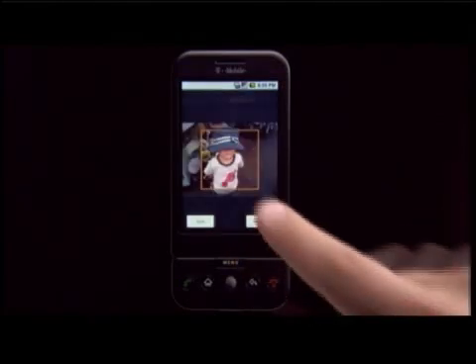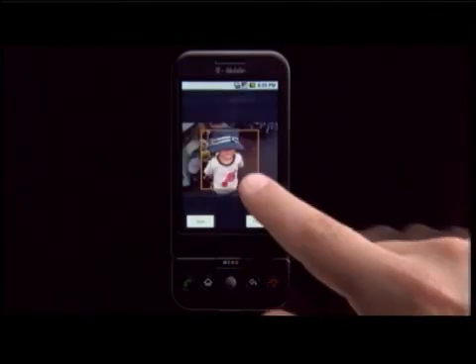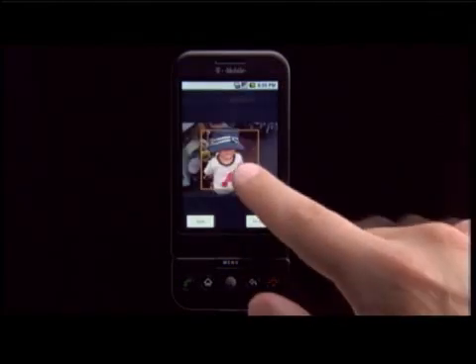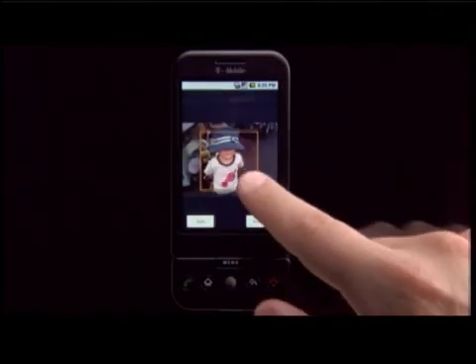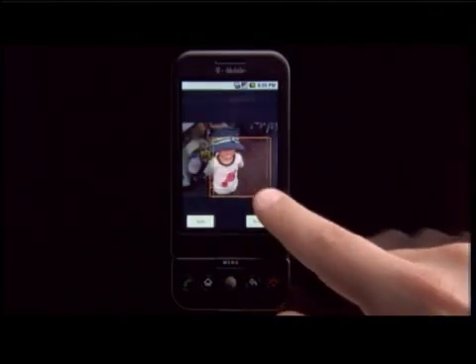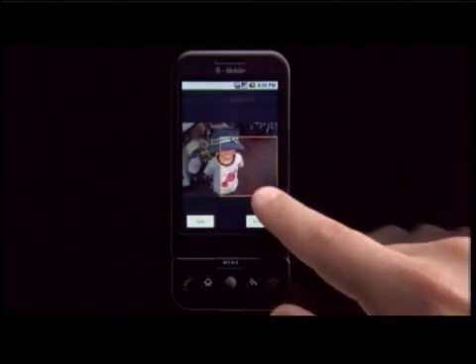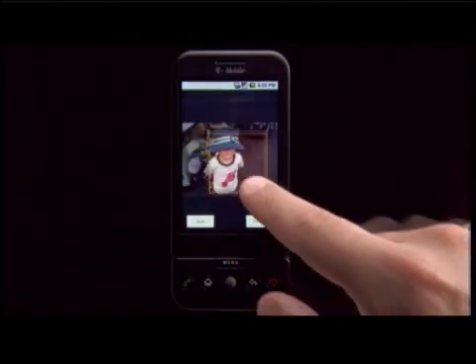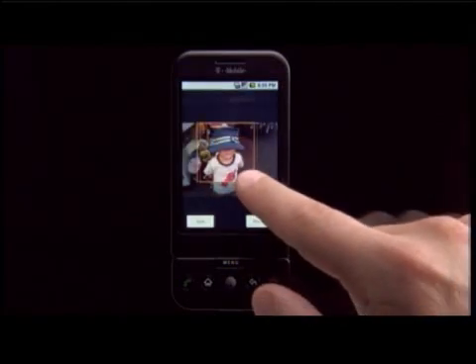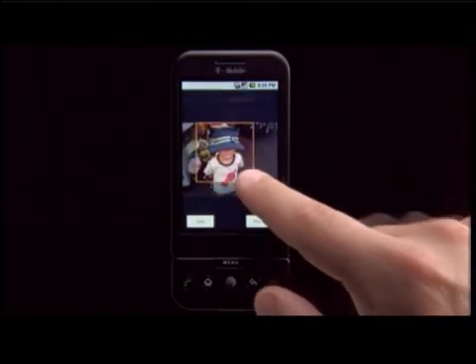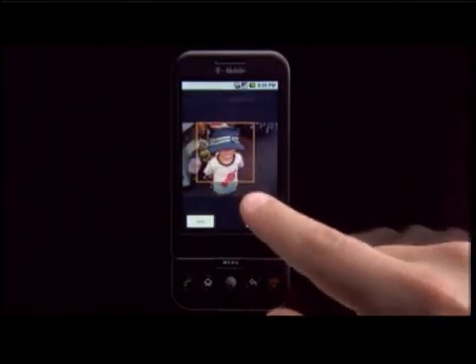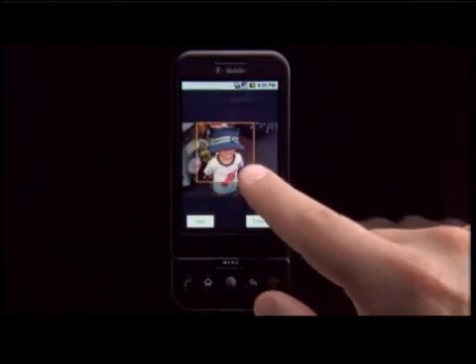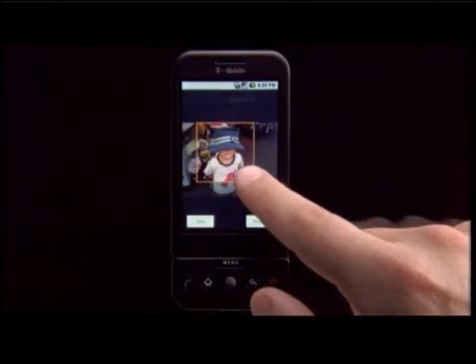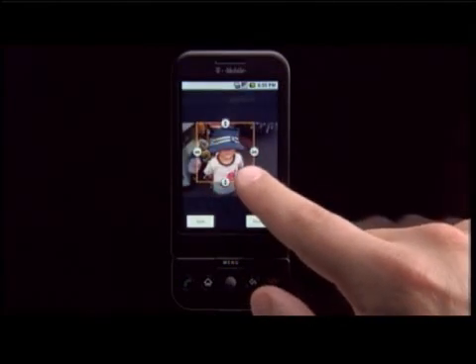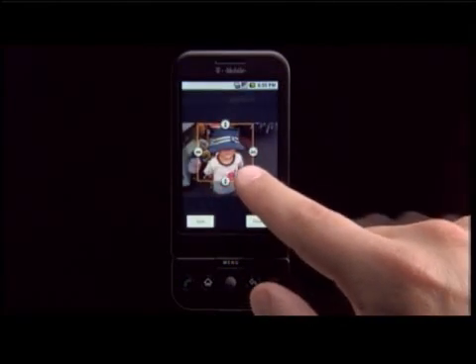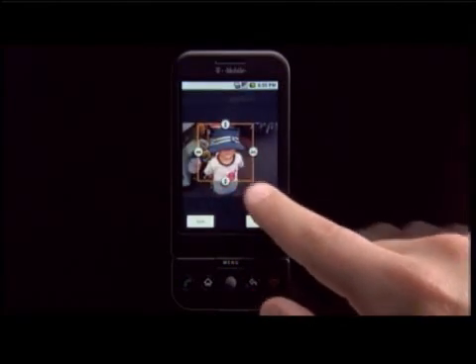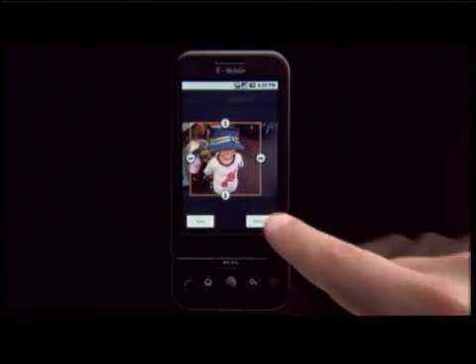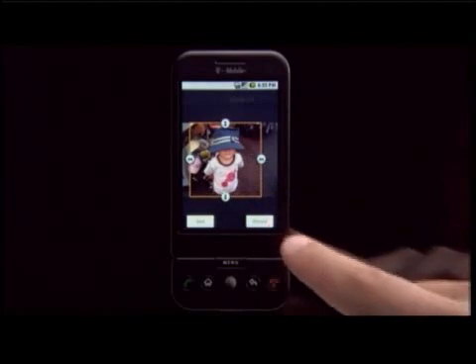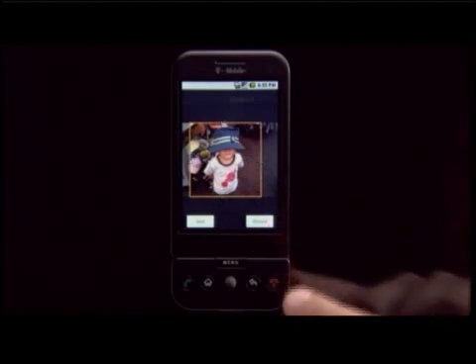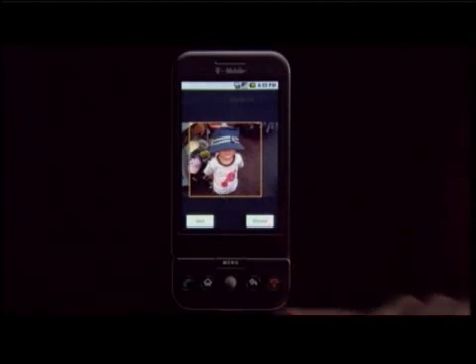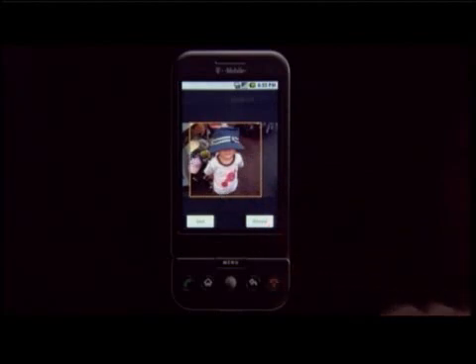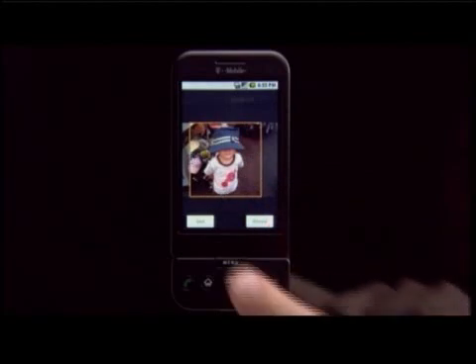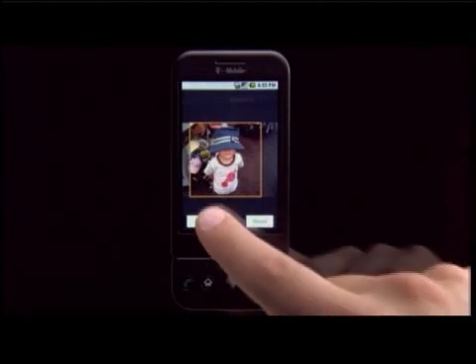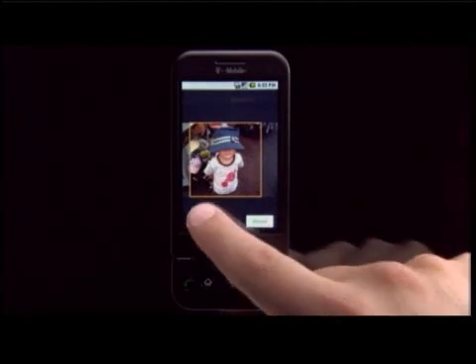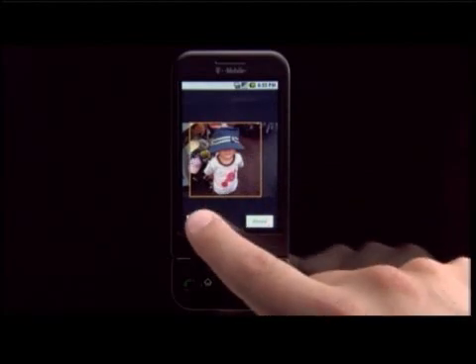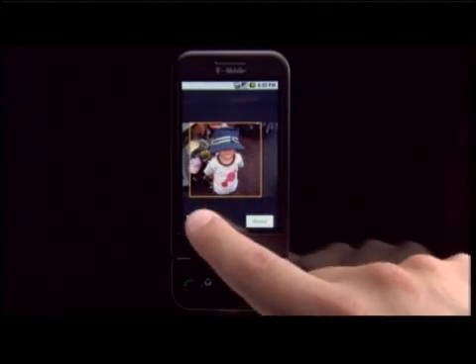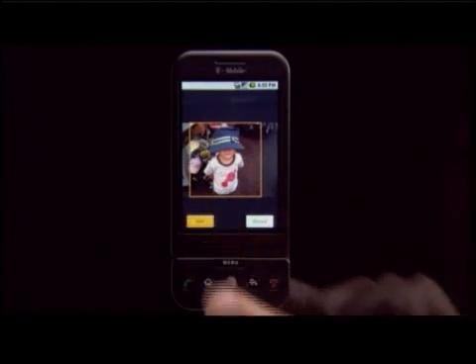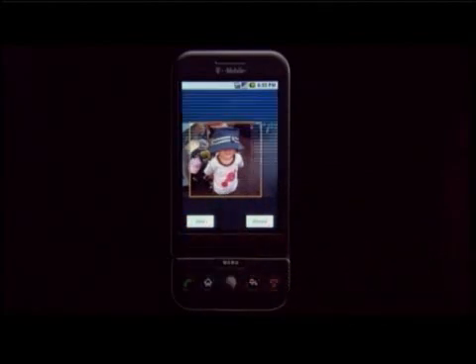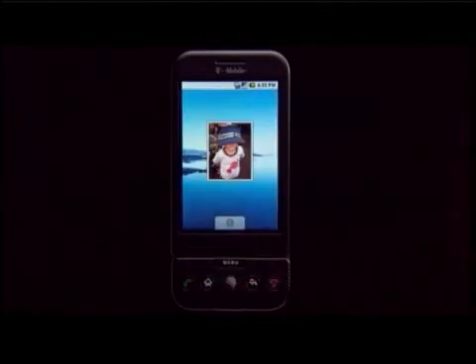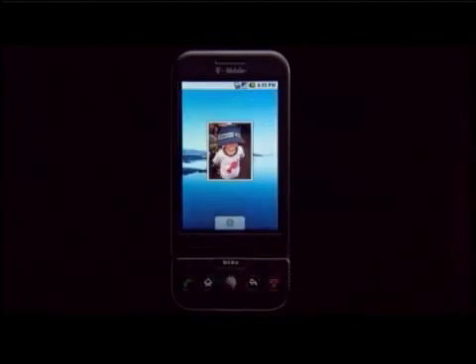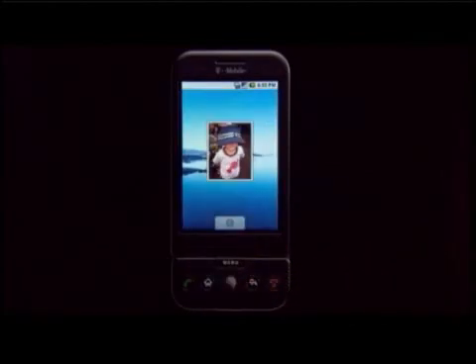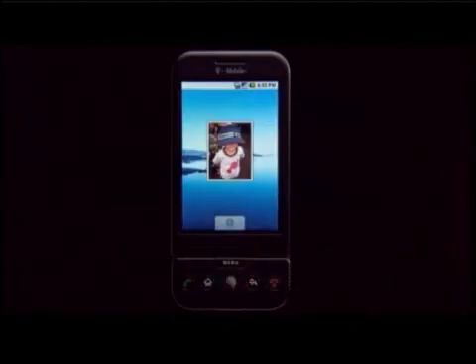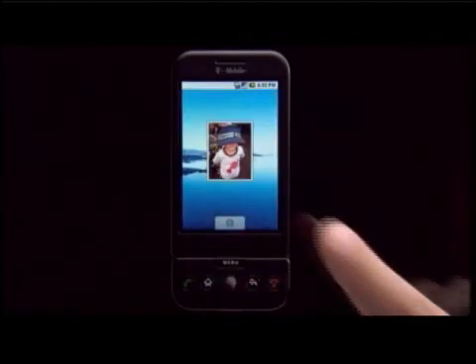The phone includes 3G and Wi-Fi capabilities. It has a full QWERTY keyboard, a 3-megapixel camera, and an accelerometer.